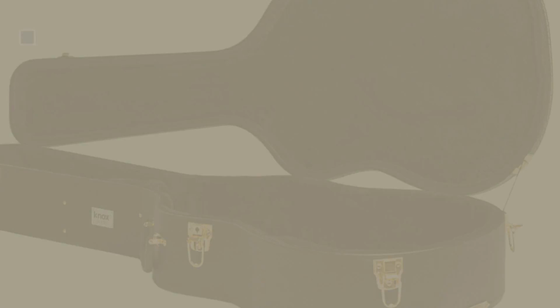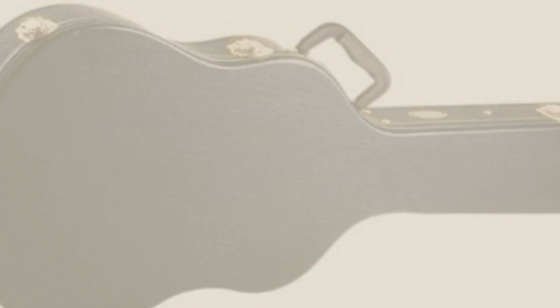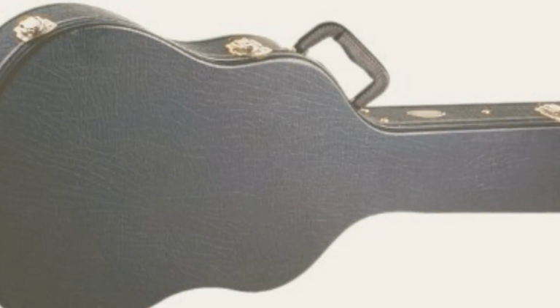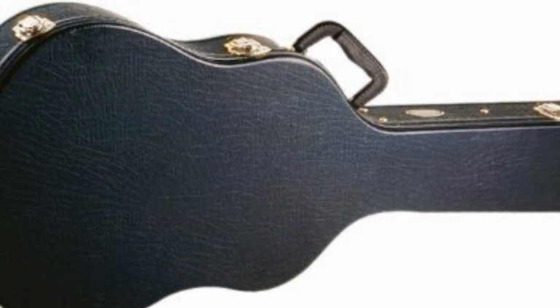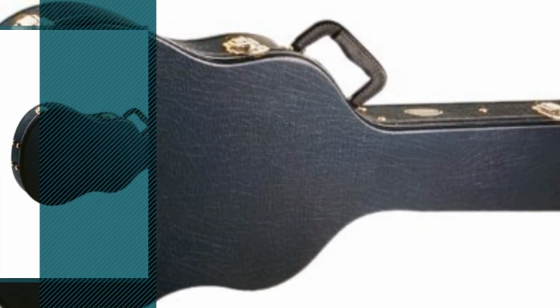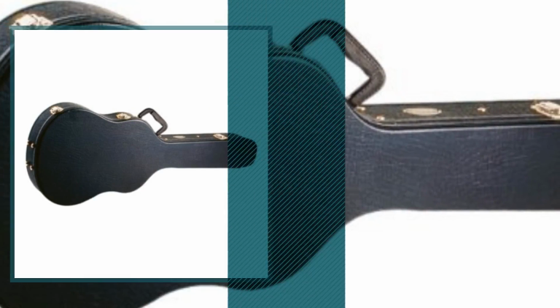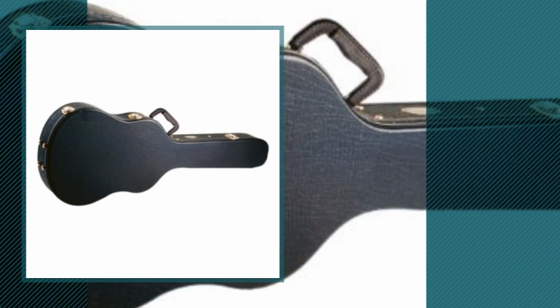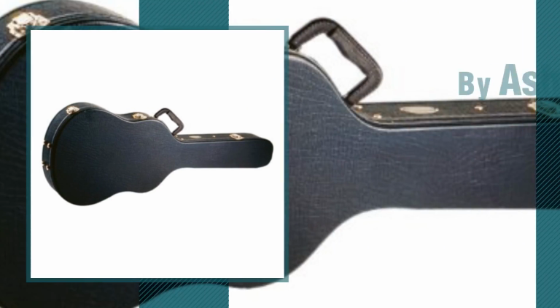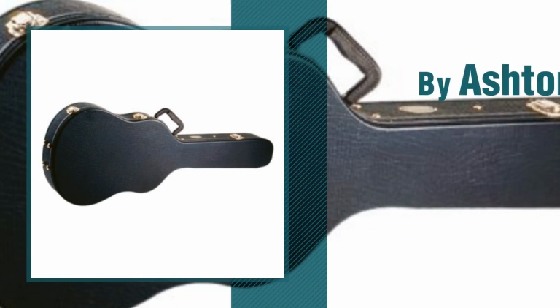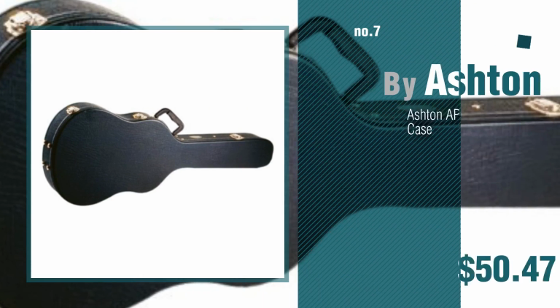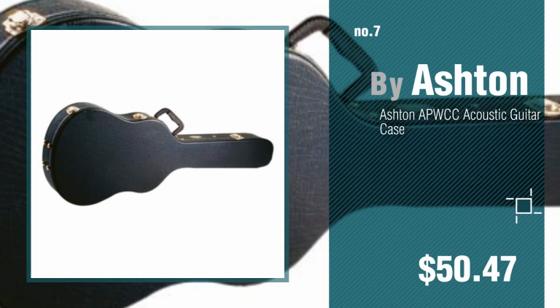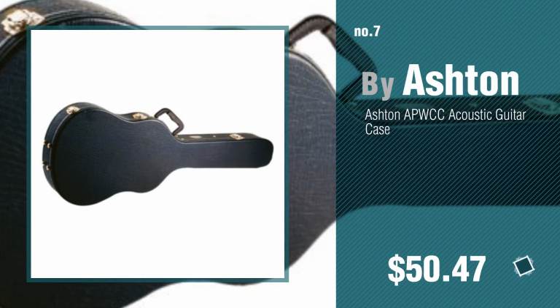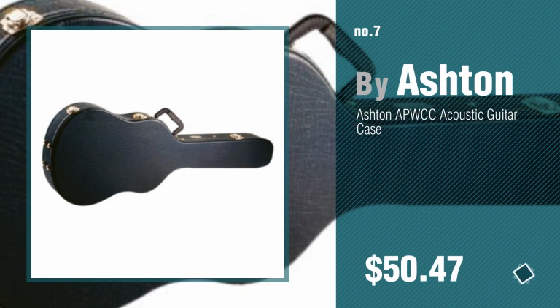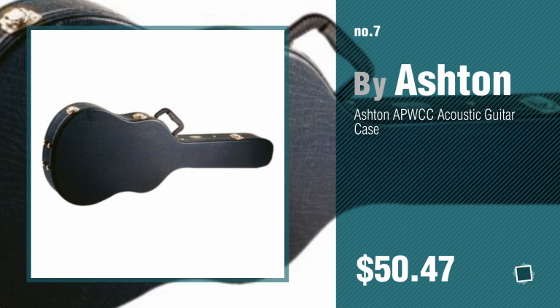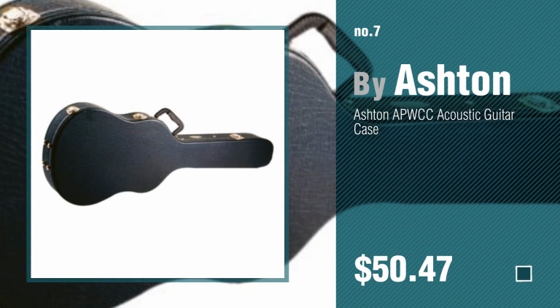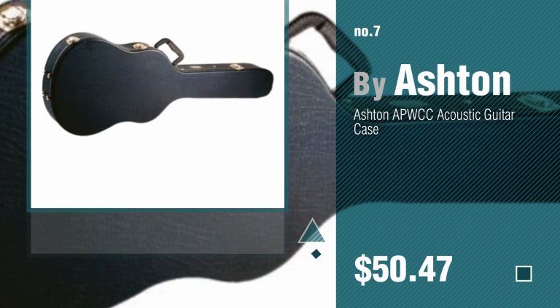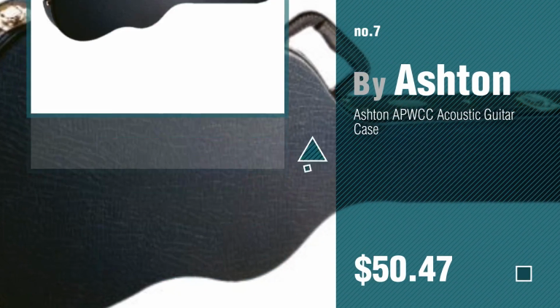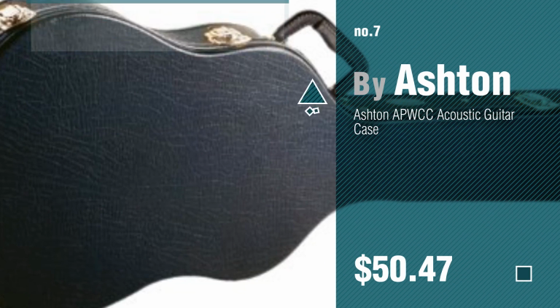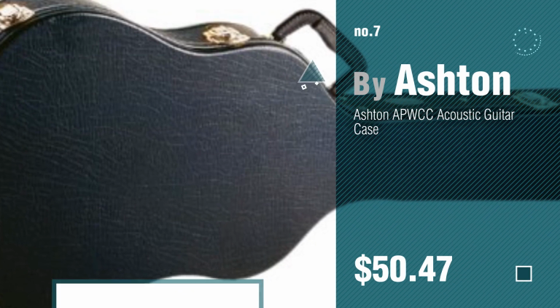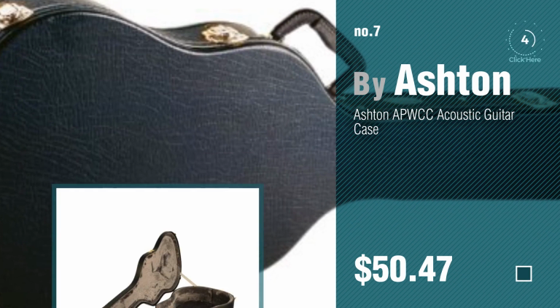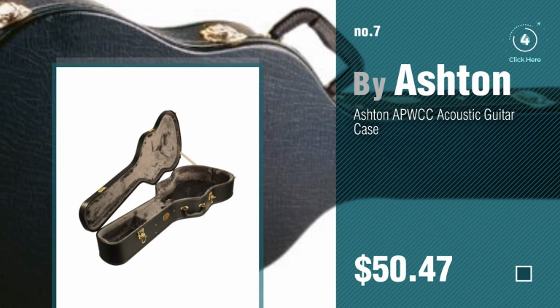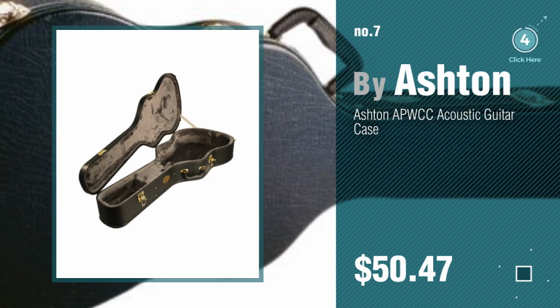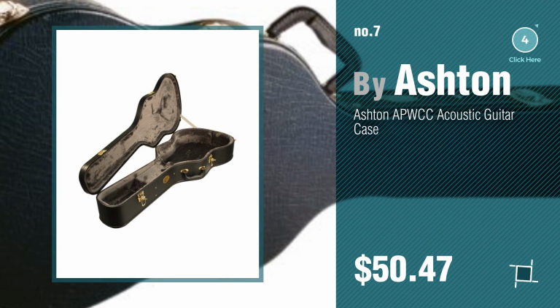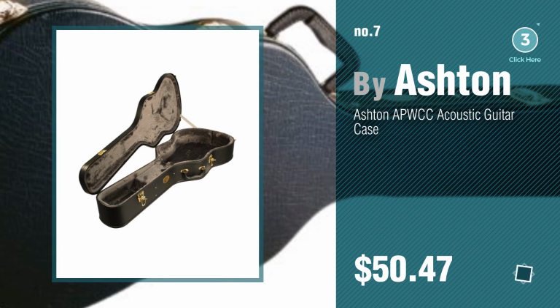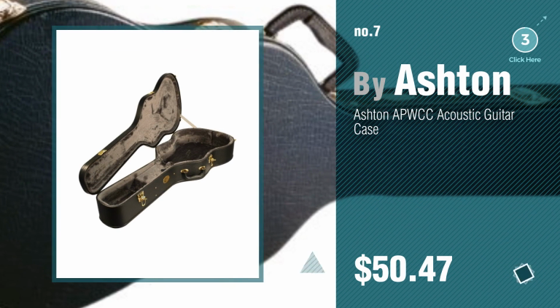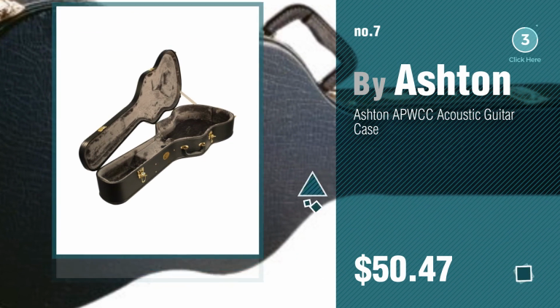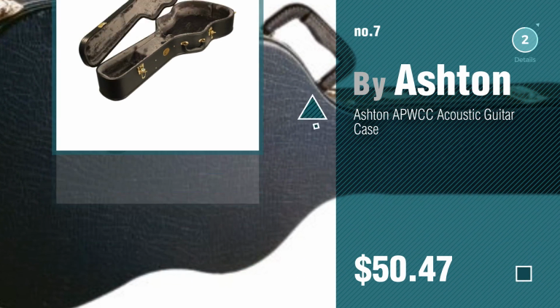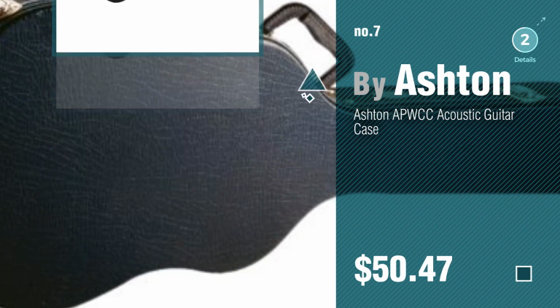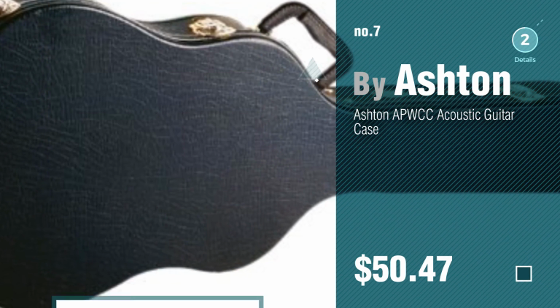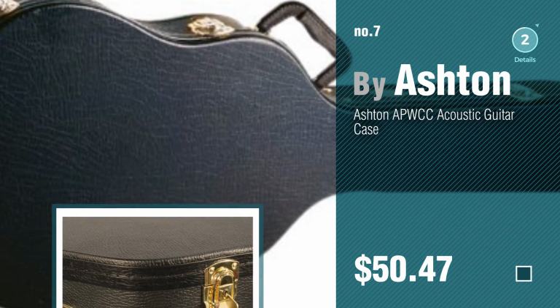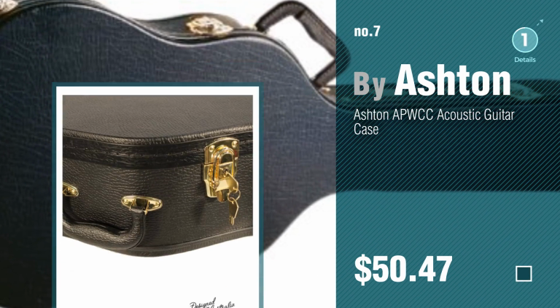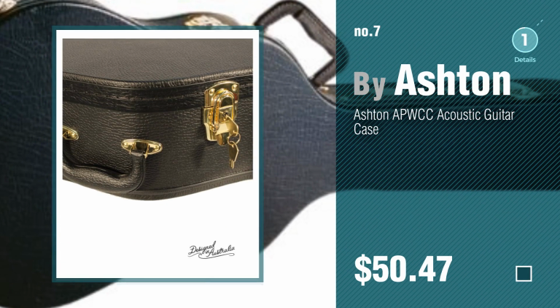Number 7, by Ashton. Click the circle to find more amazing products and gift ideas.